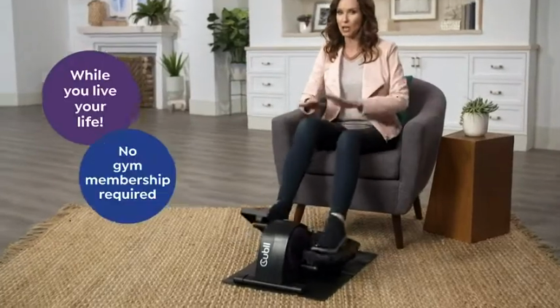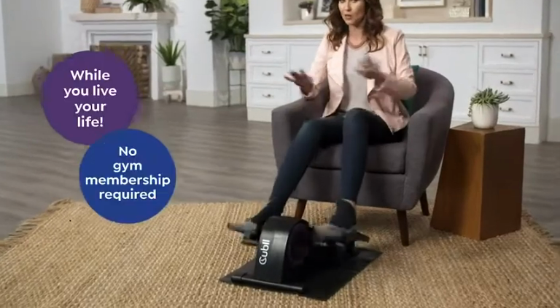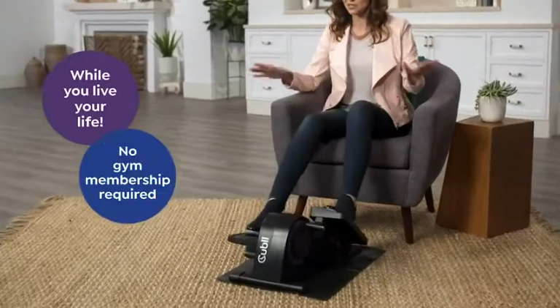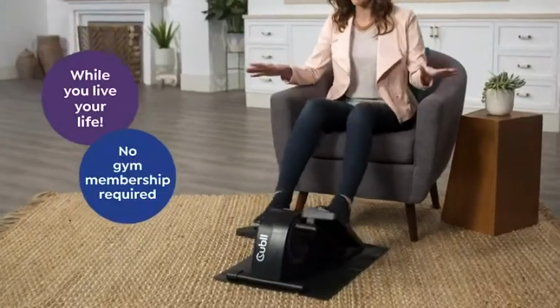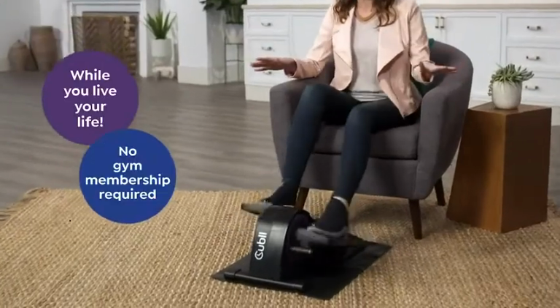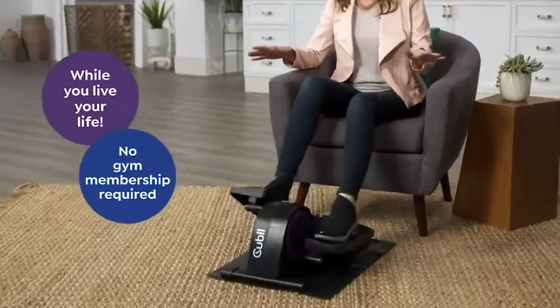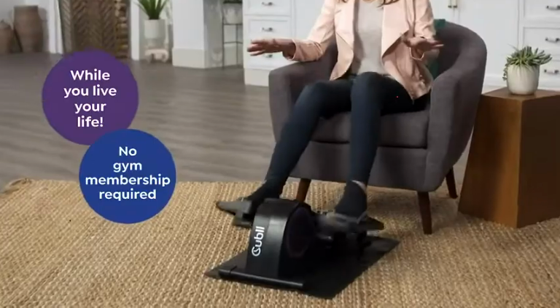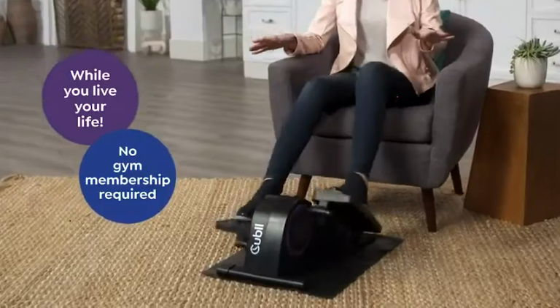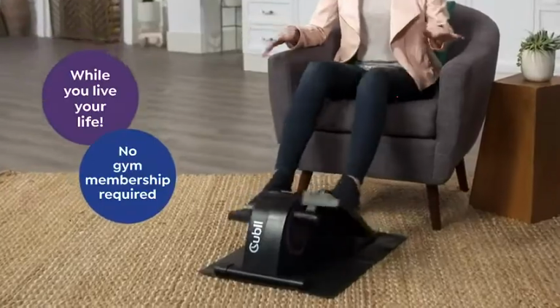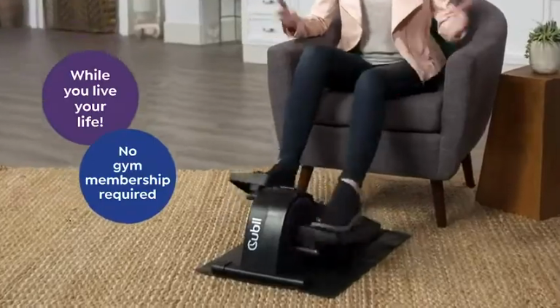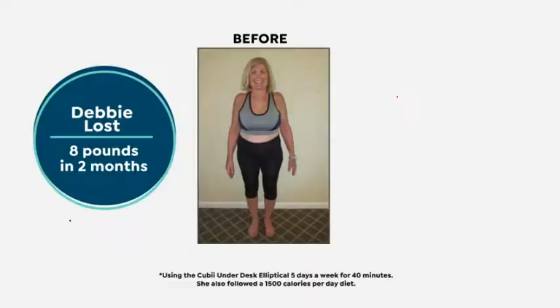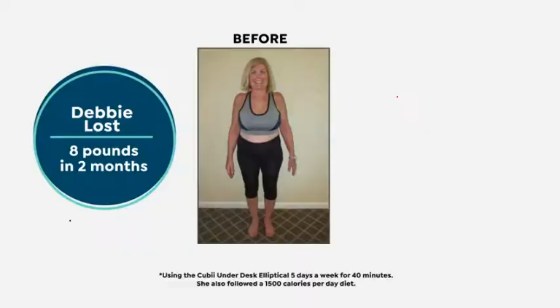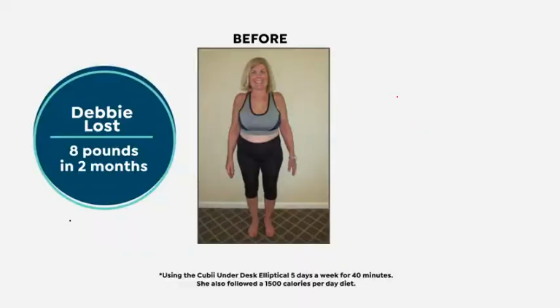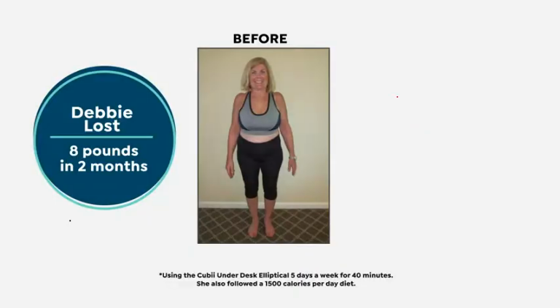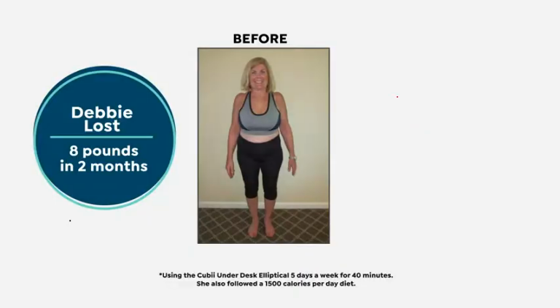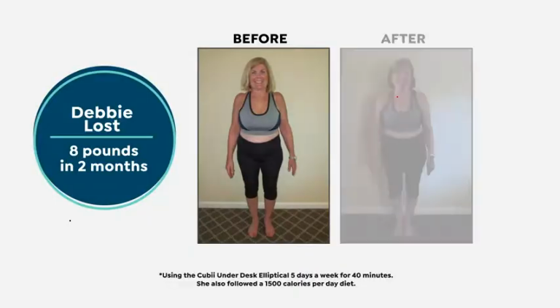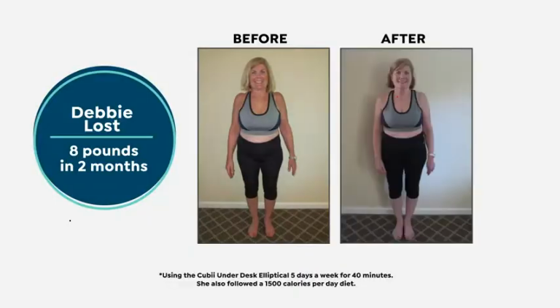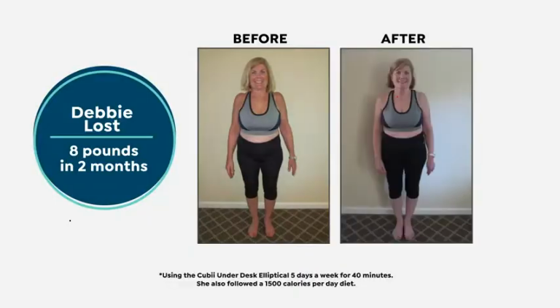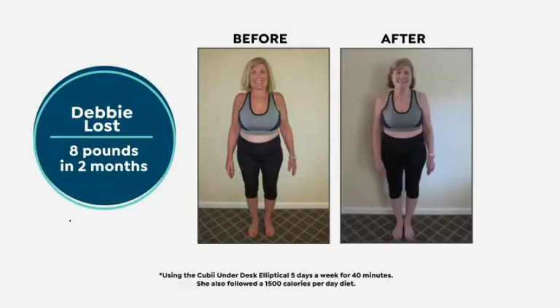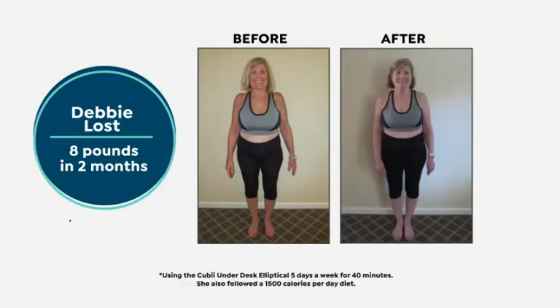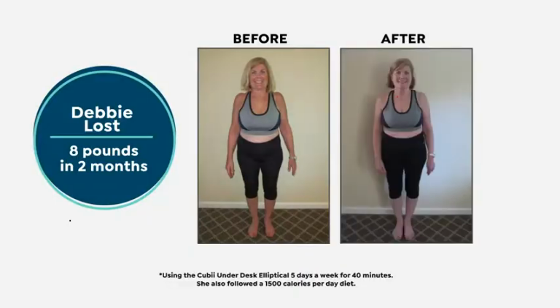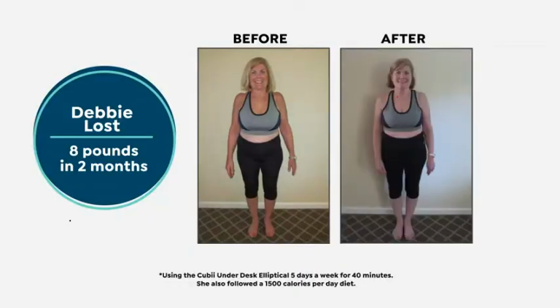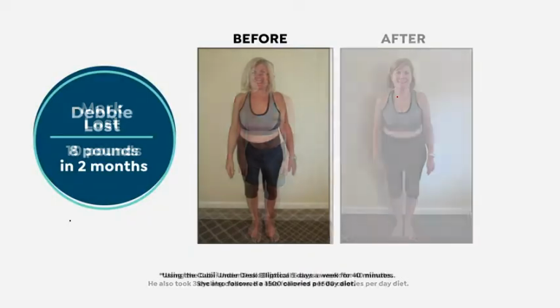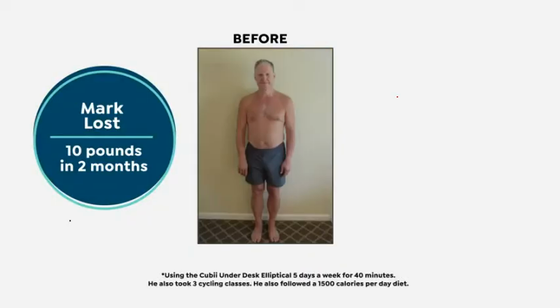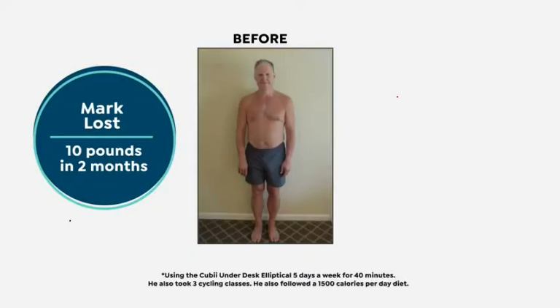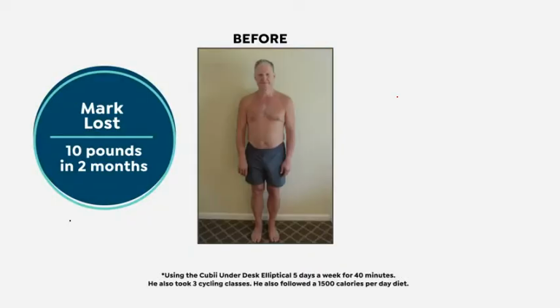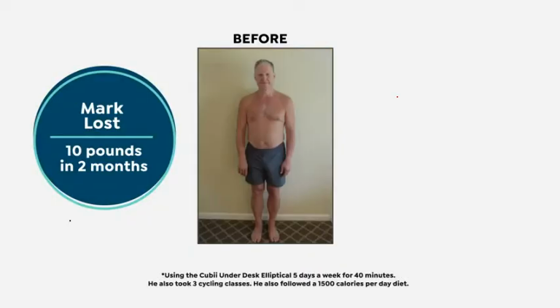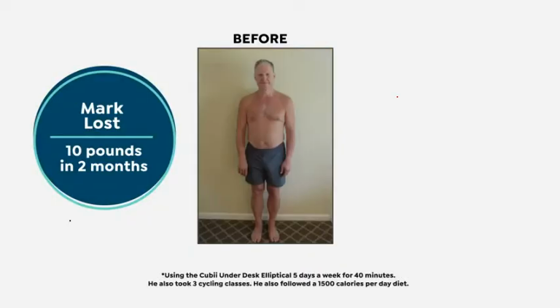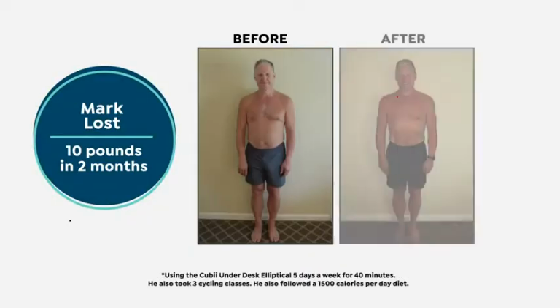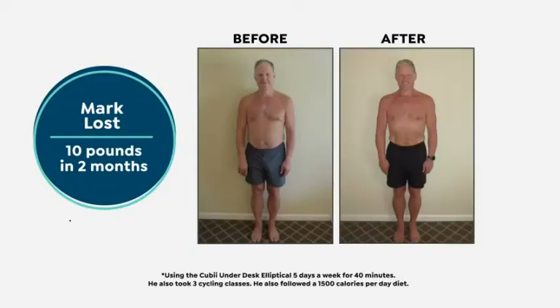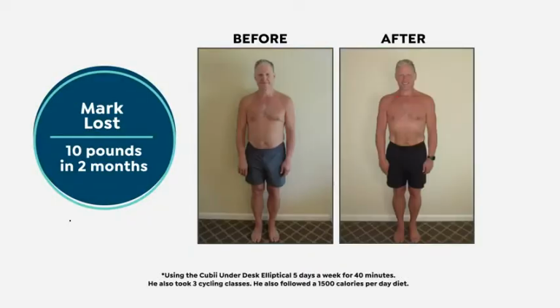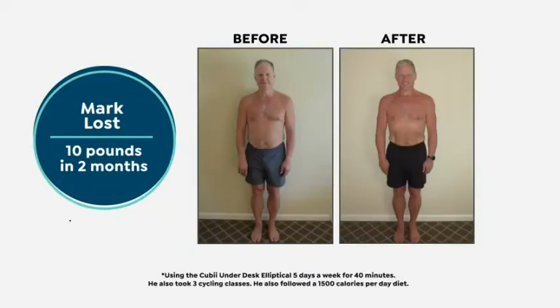No gym membership required. And with consistent use and a thoughtful diet, you will see results over time.